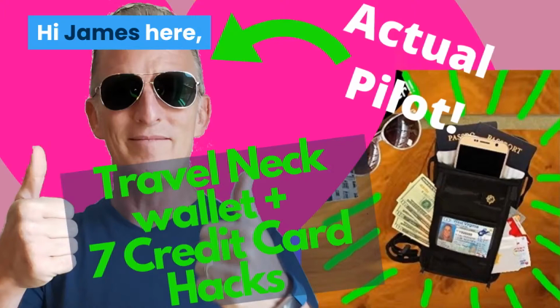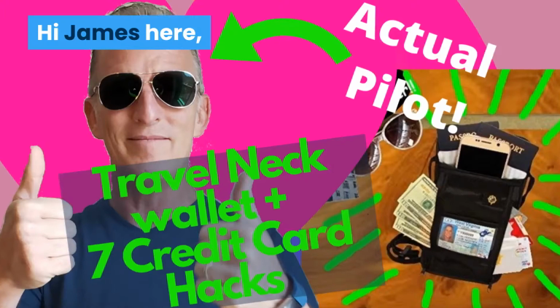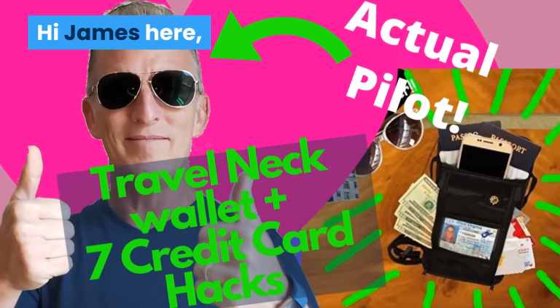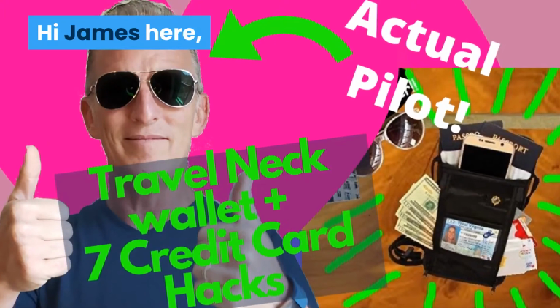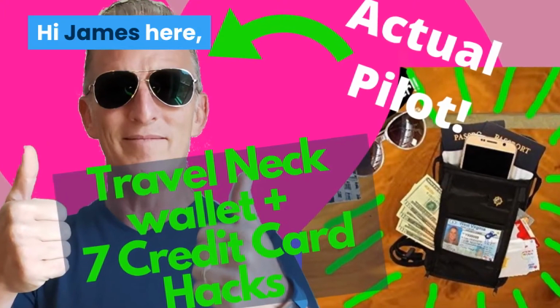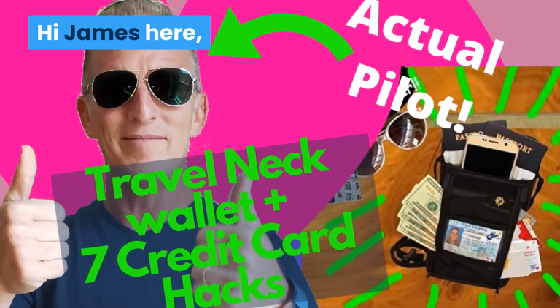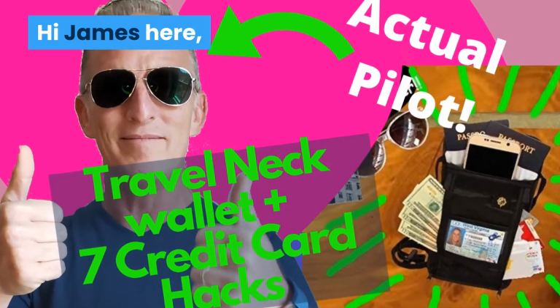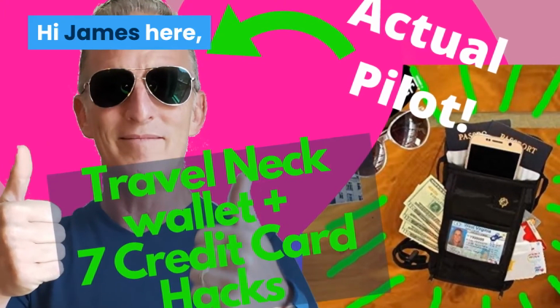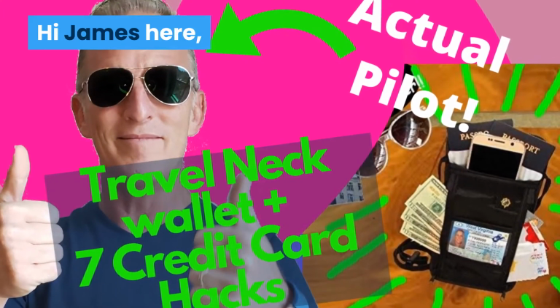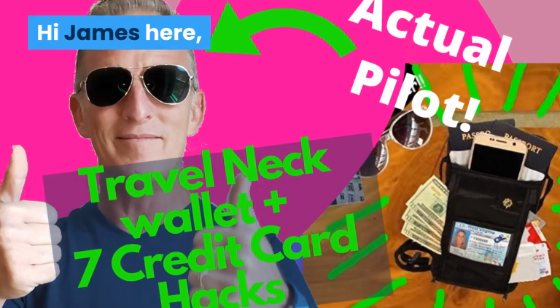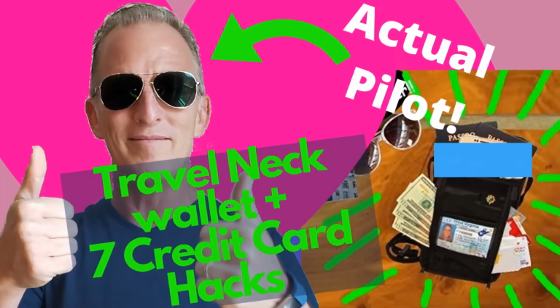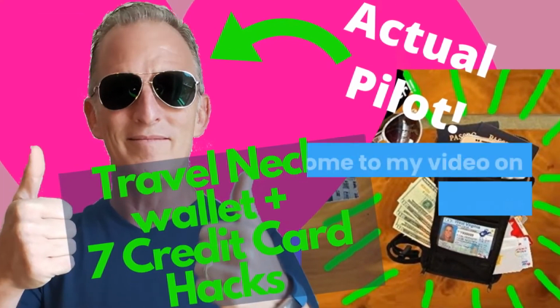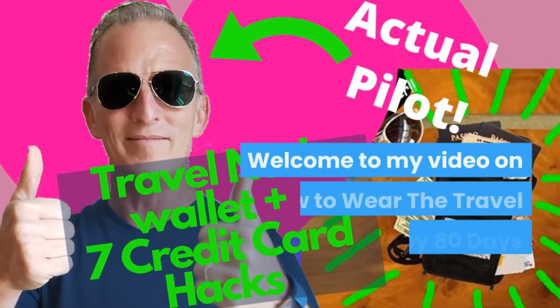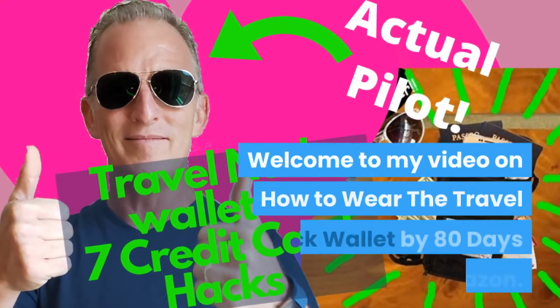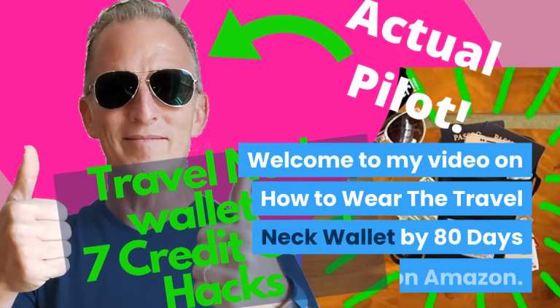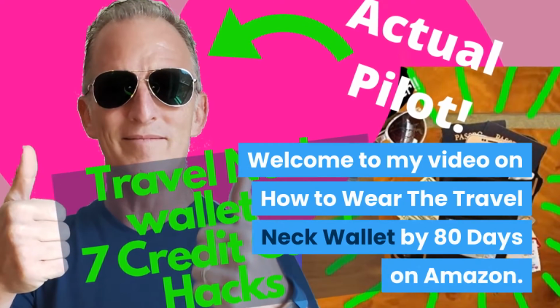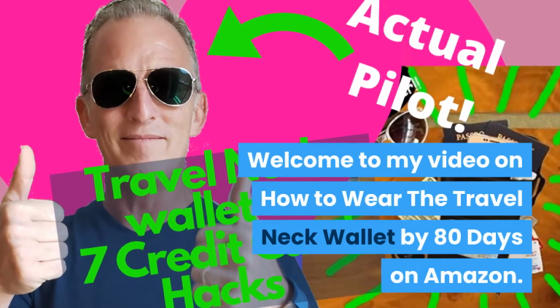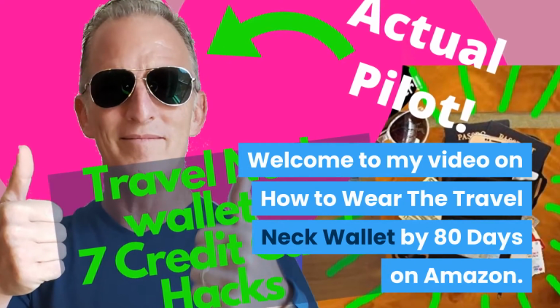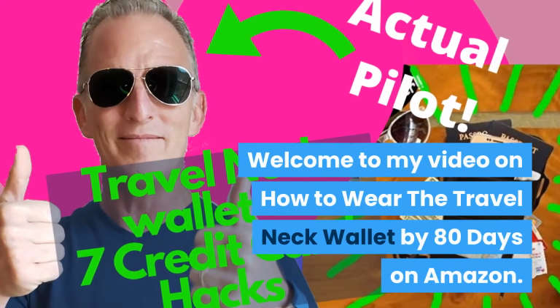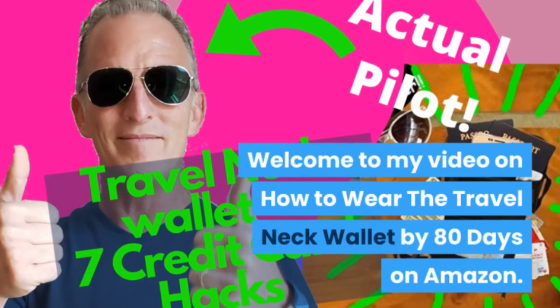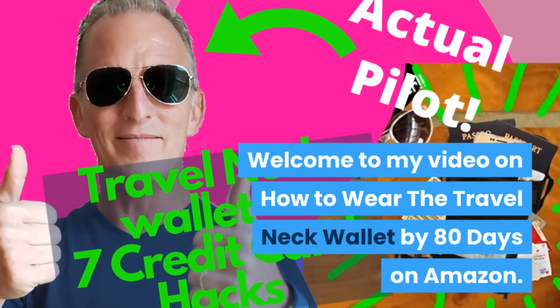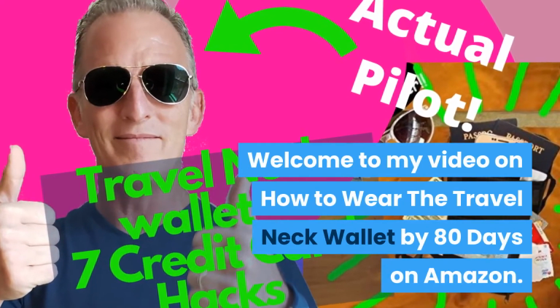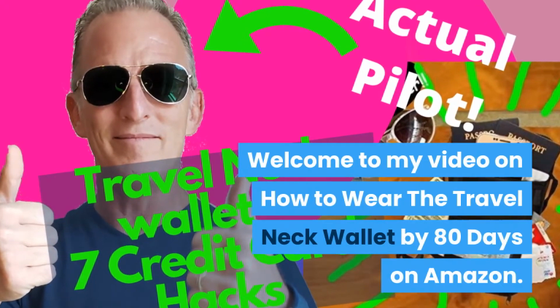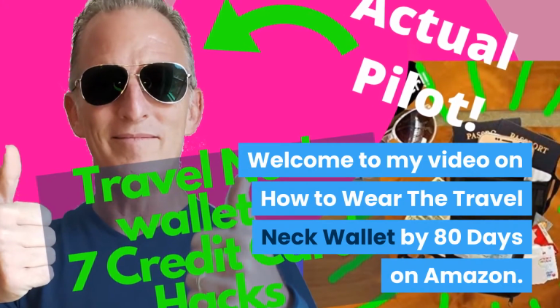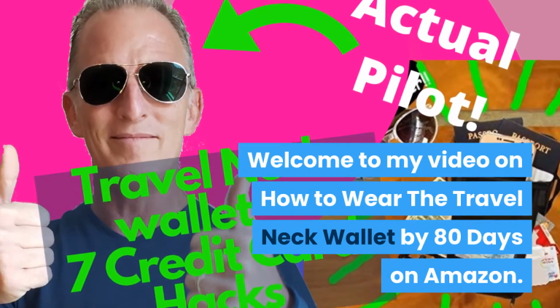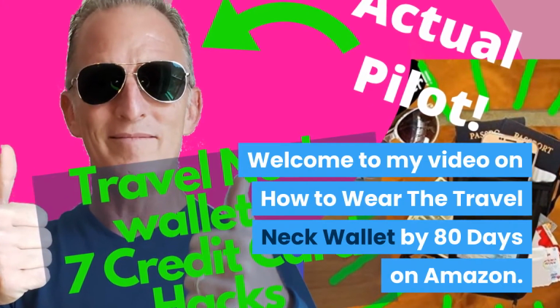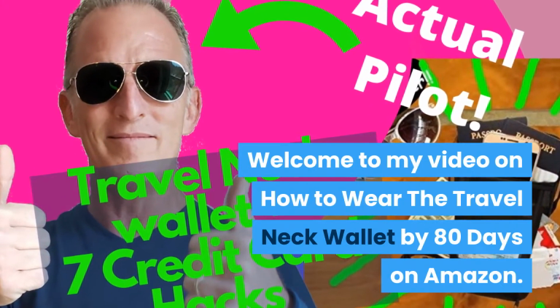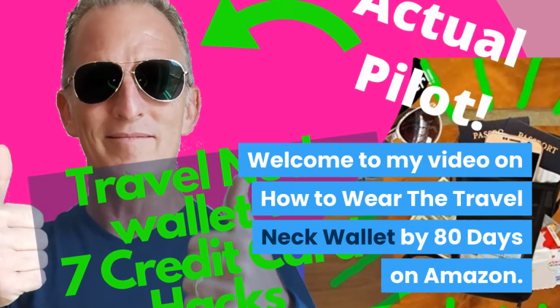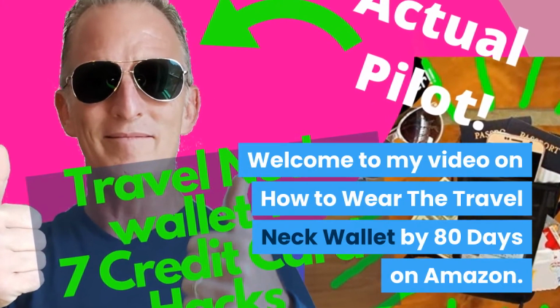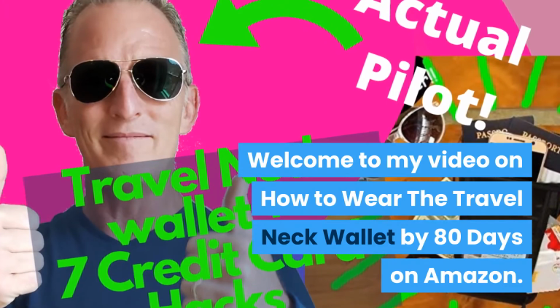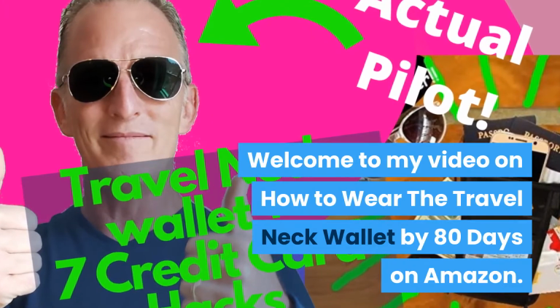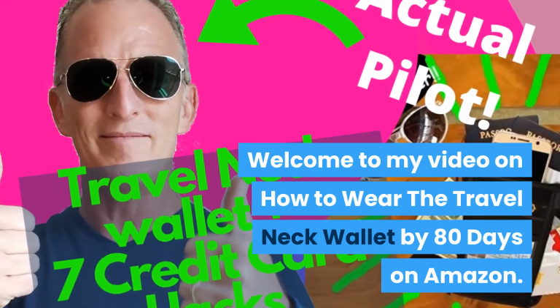Hi, James here. Welcome to my video on how to wear the travel neck wallet by 80 Days on Amazon.